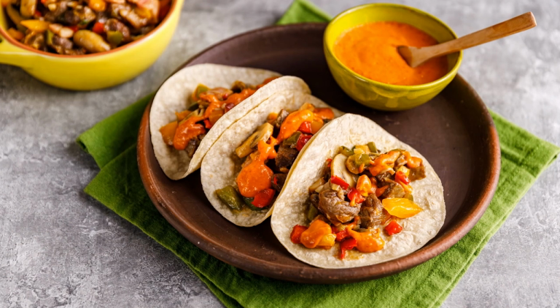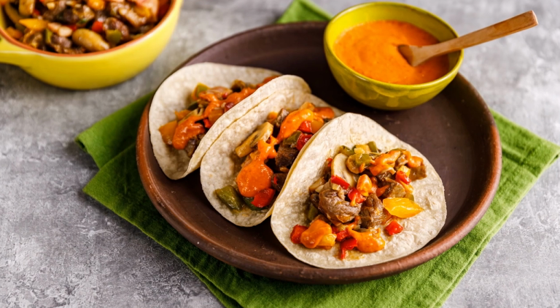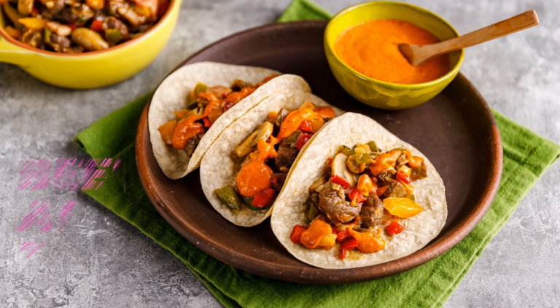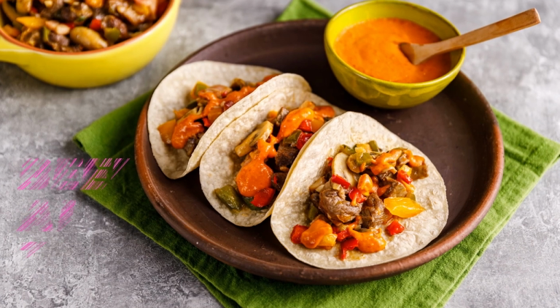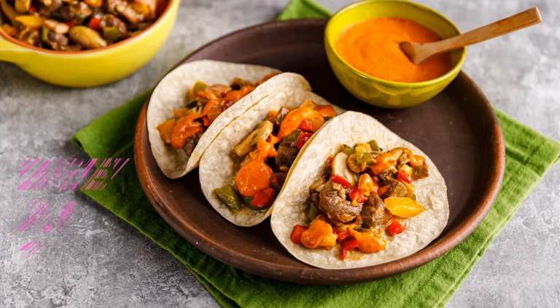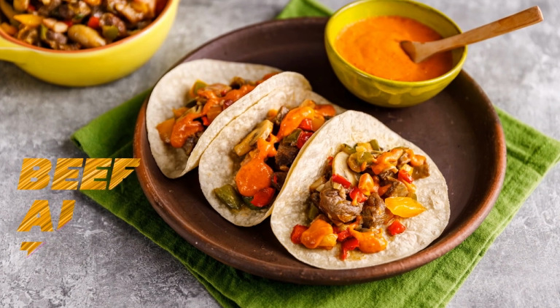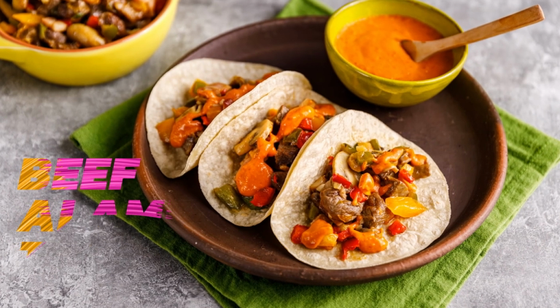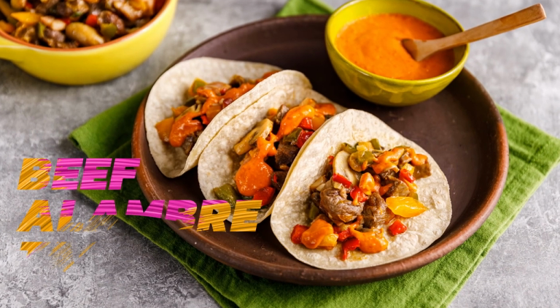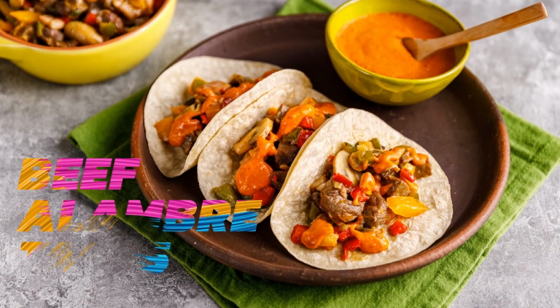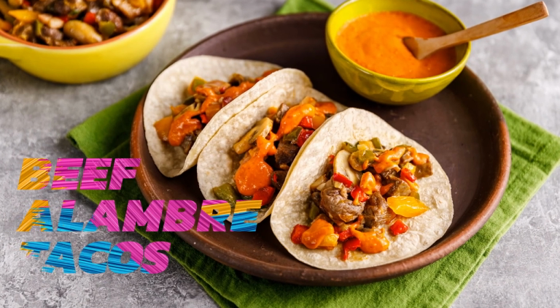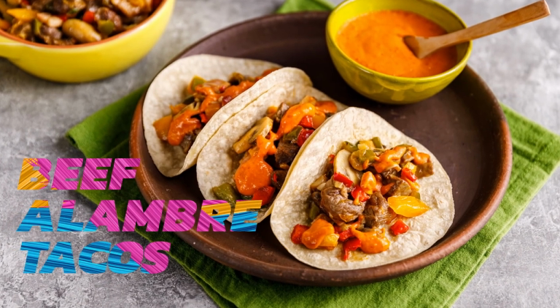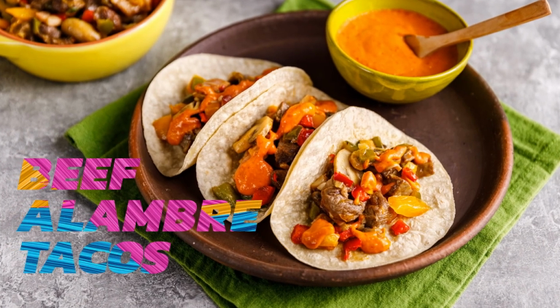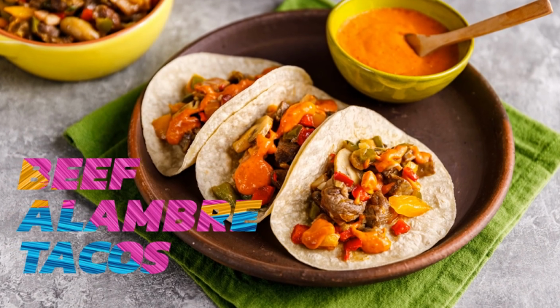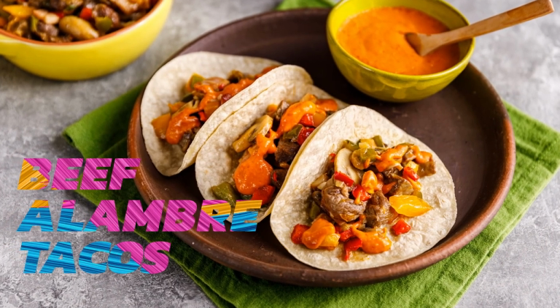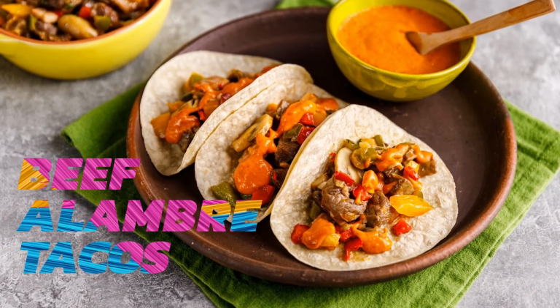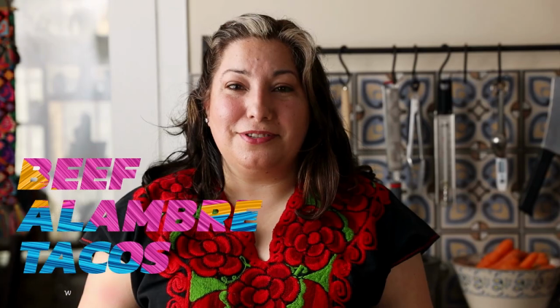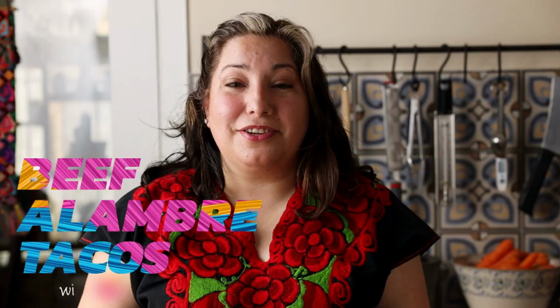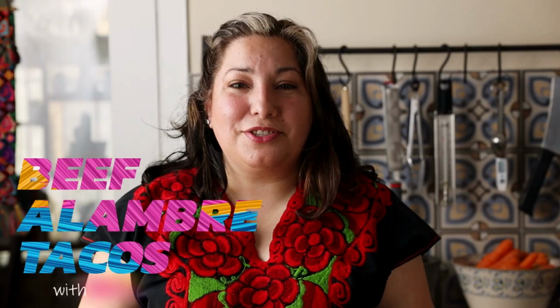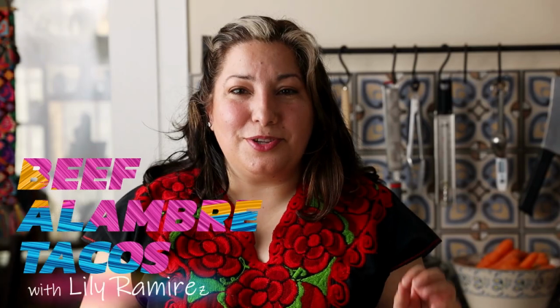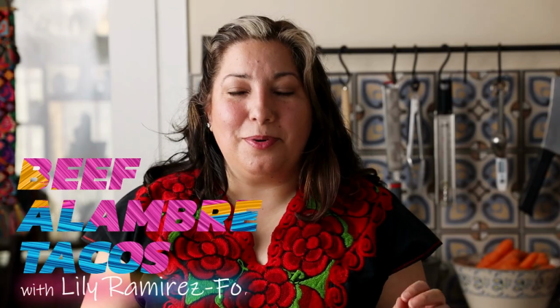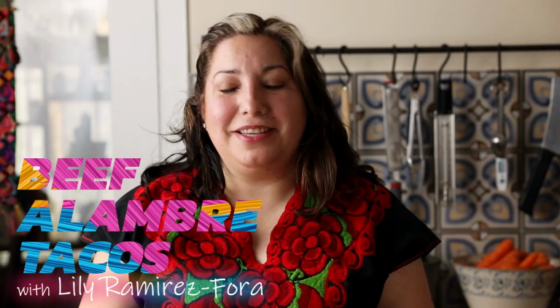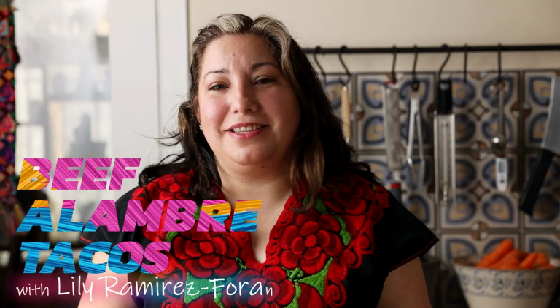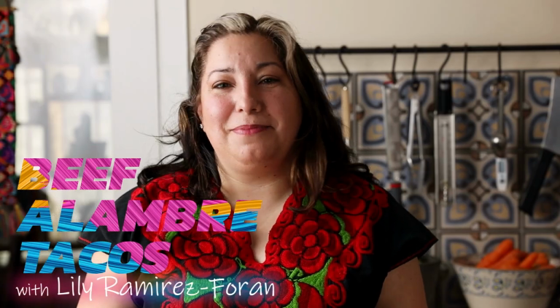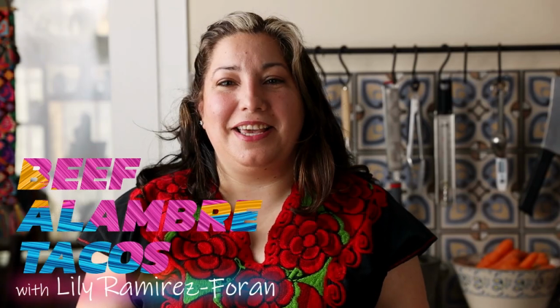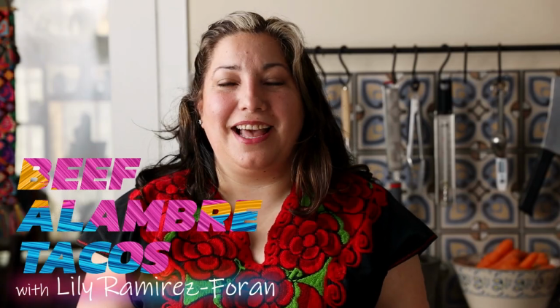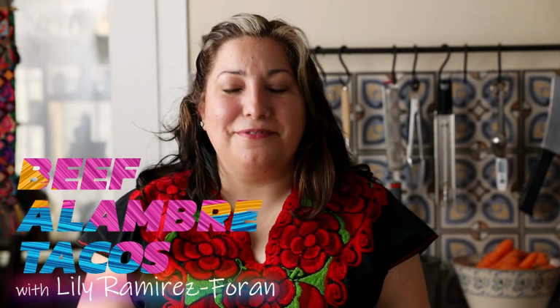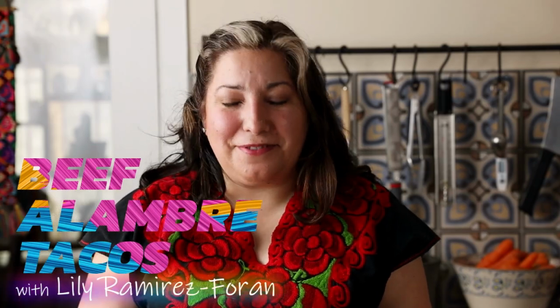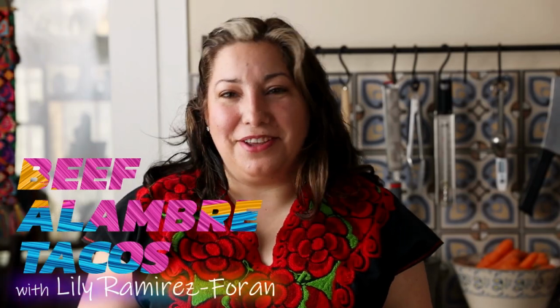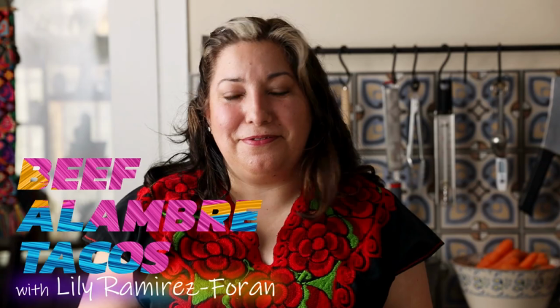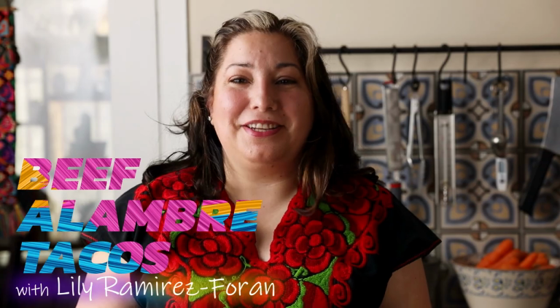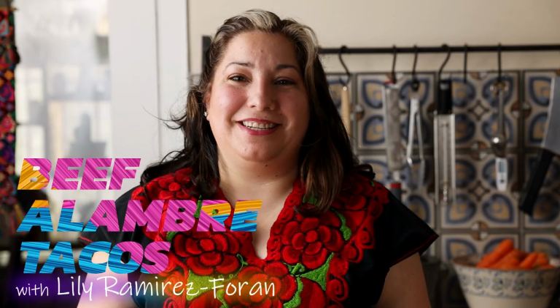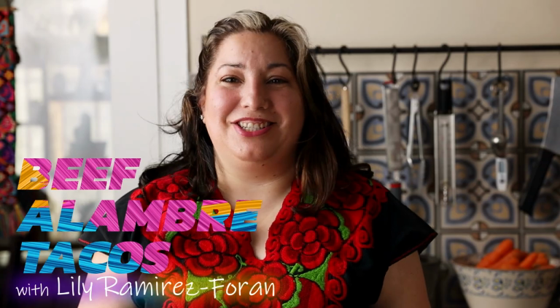These are my beef alambre tacos. They're so easy to make and very, very delicious.